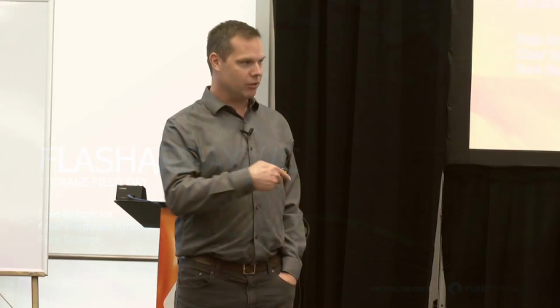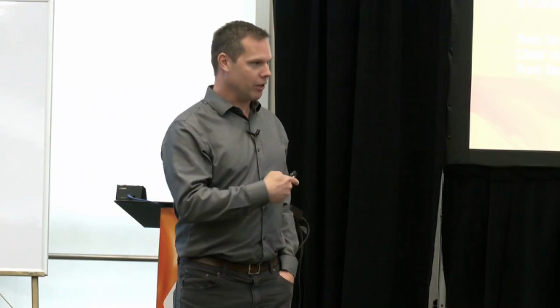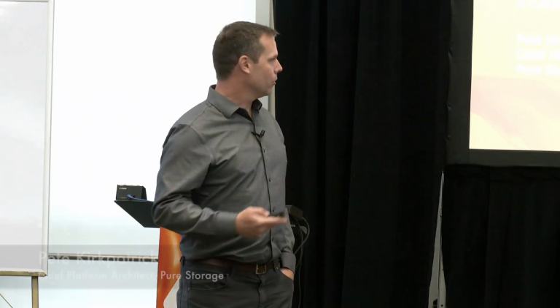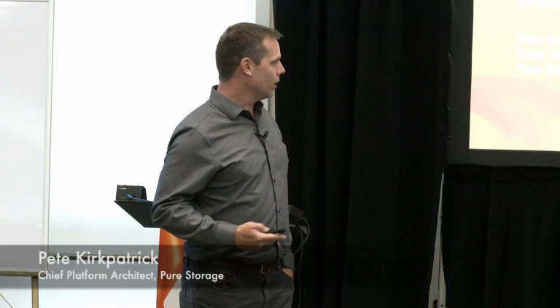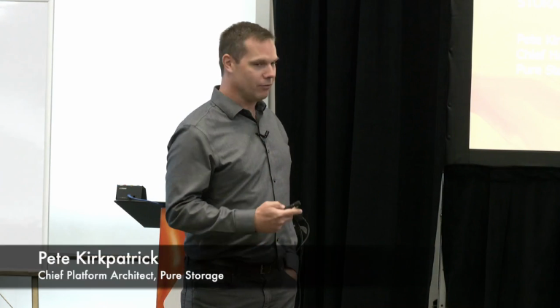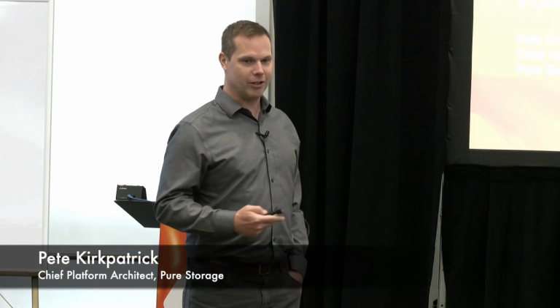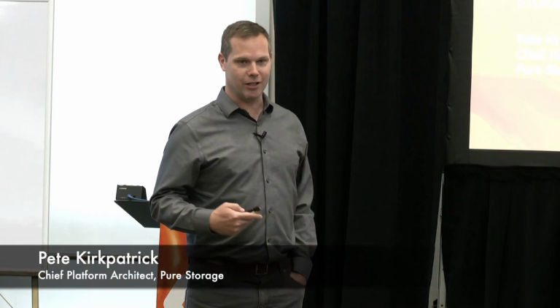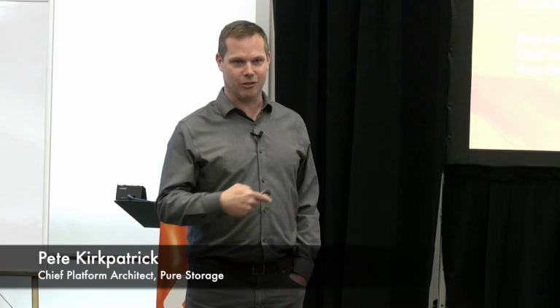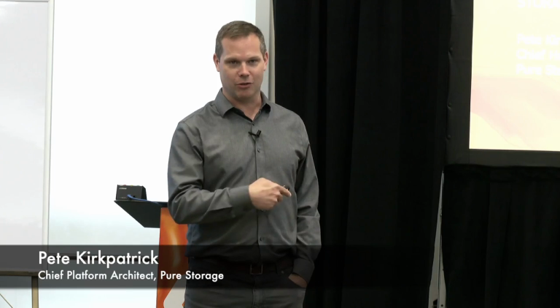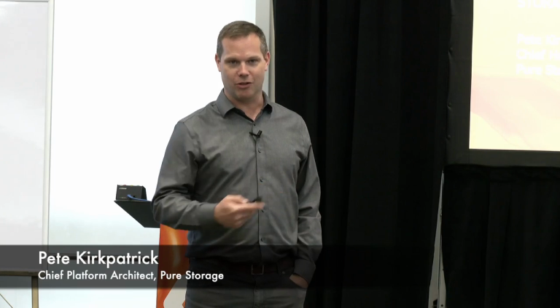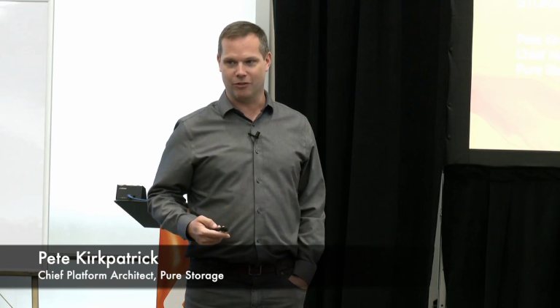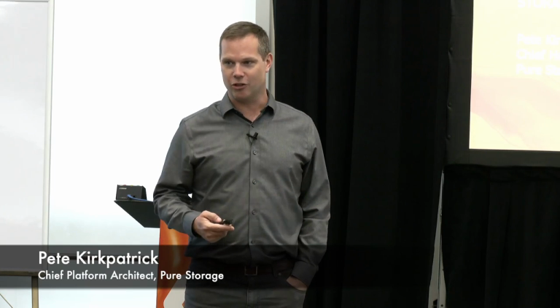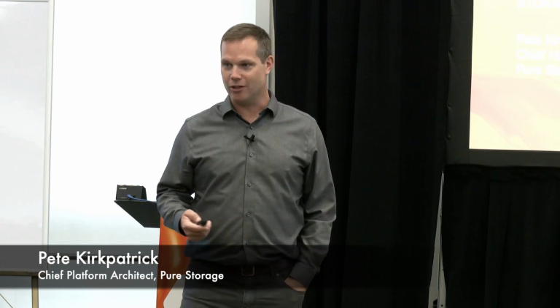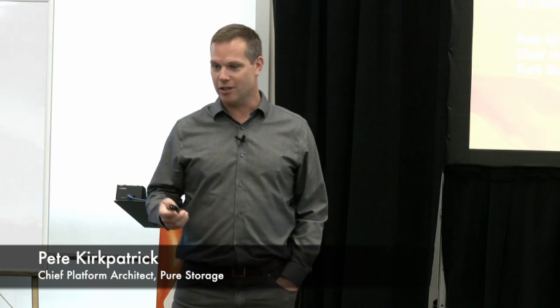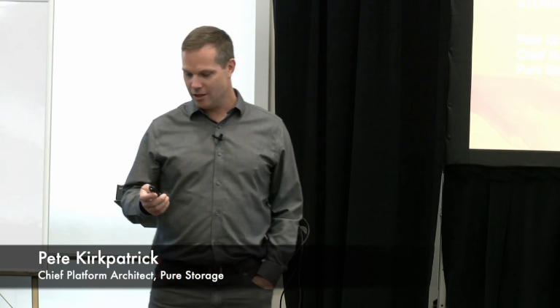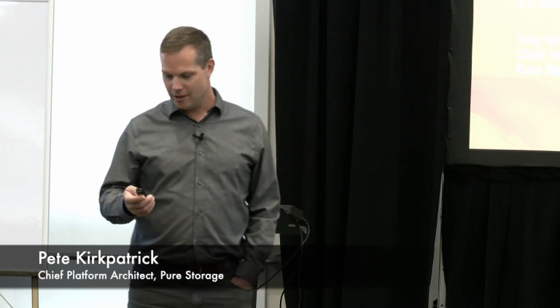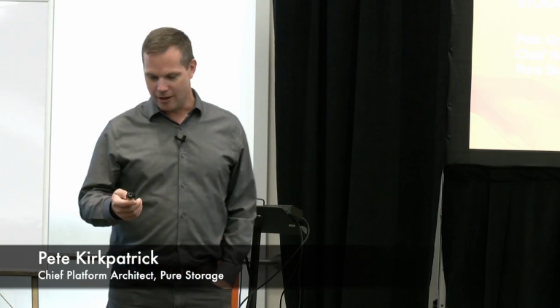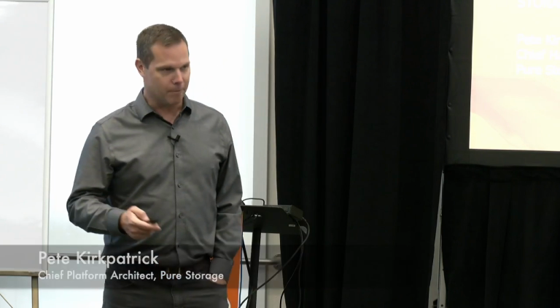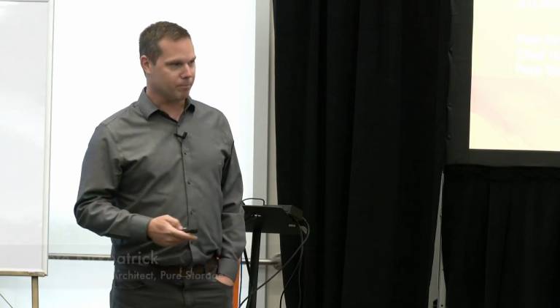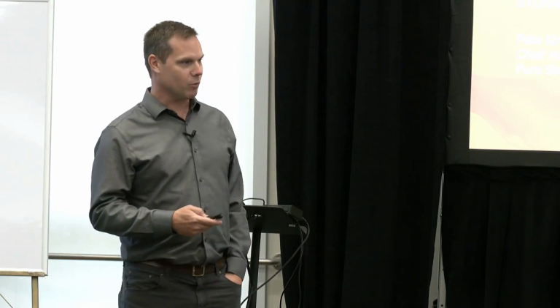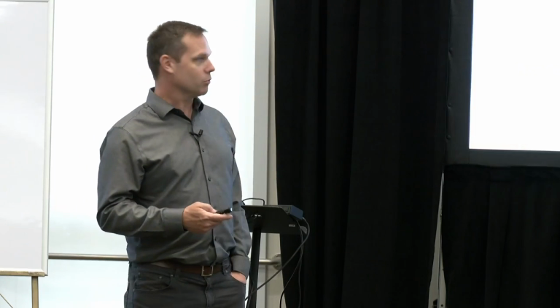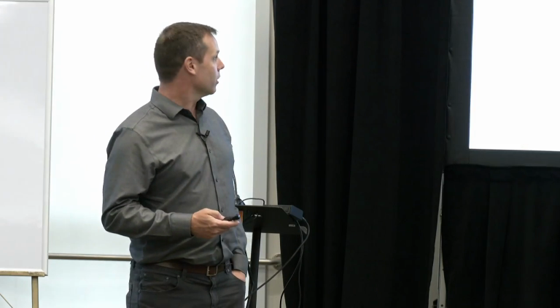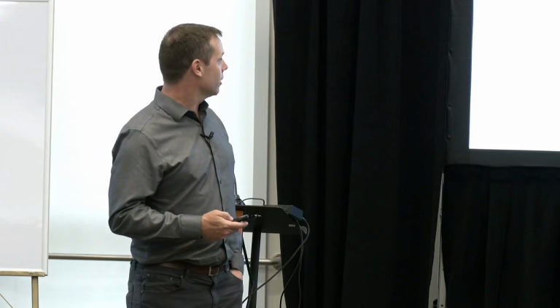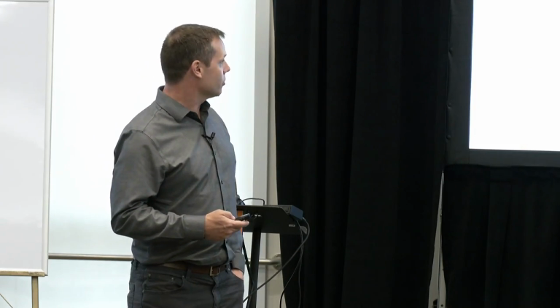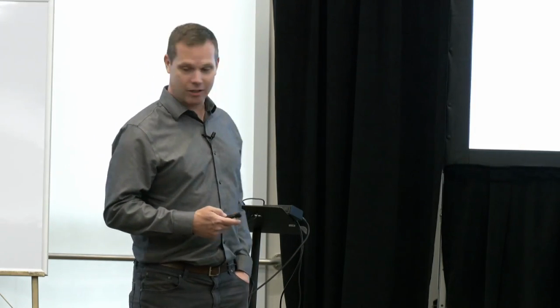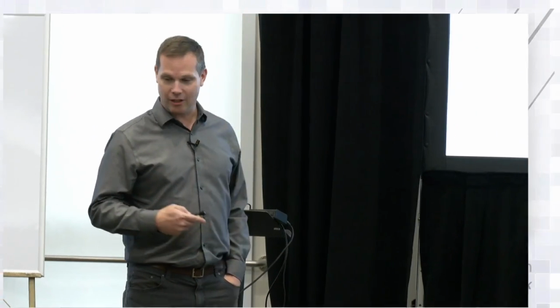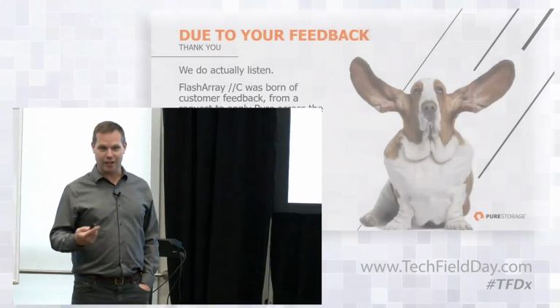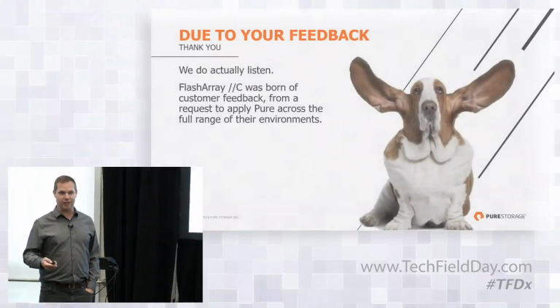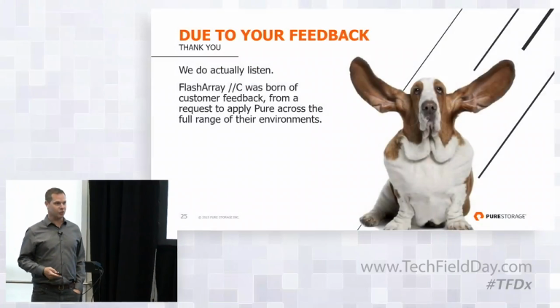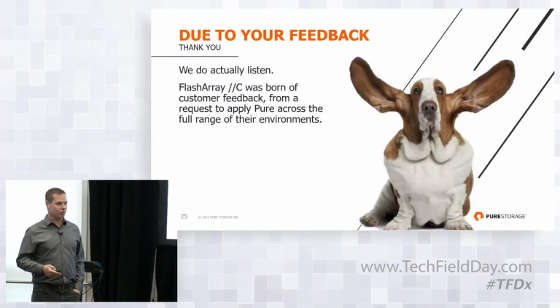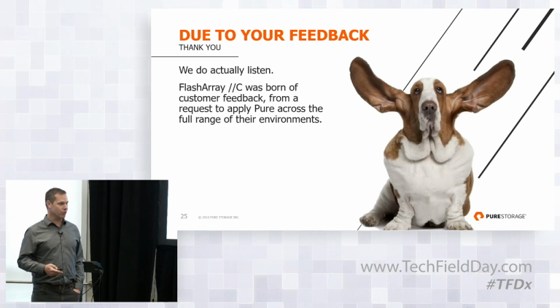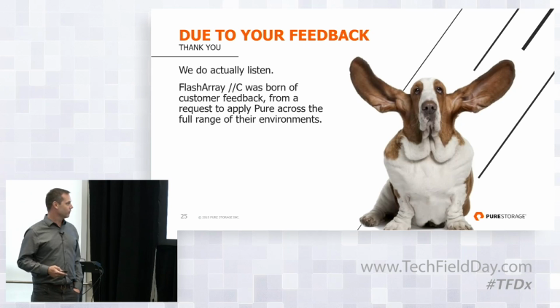Today we're very excited to focus on the FlashArray C, which is what we think is taking us into a new era.